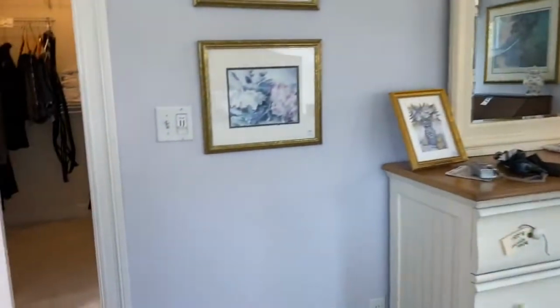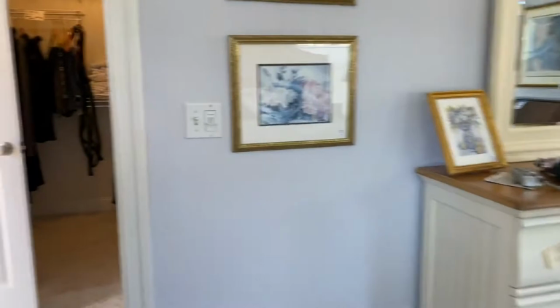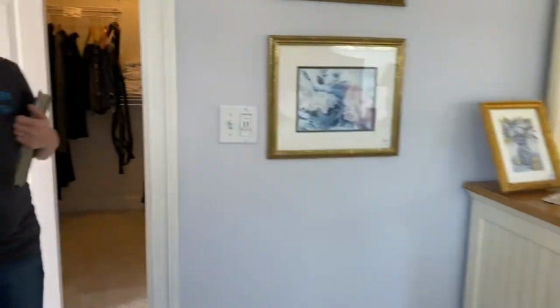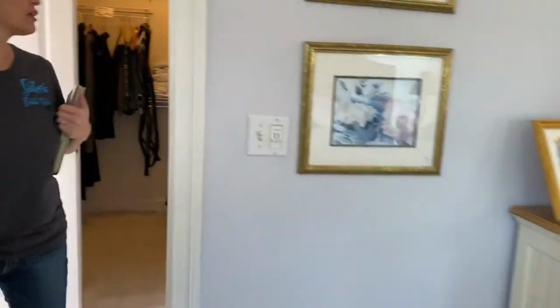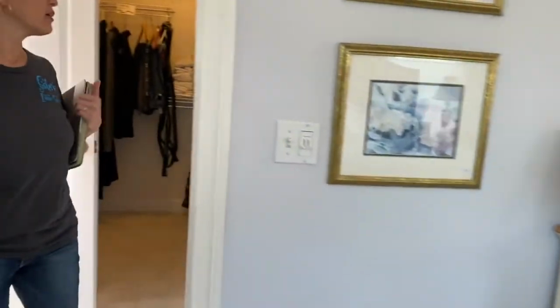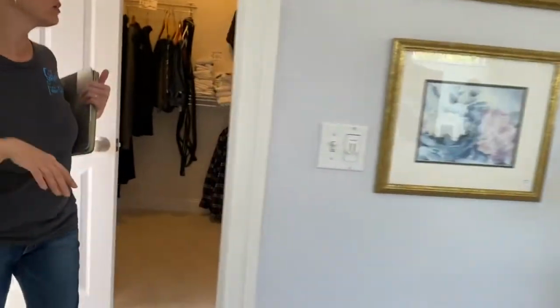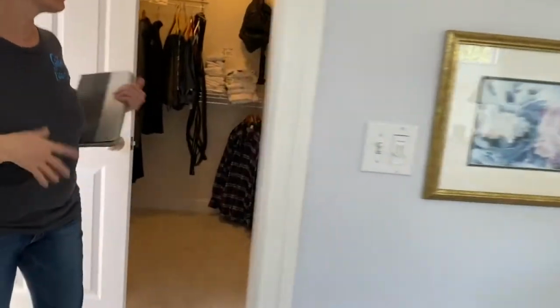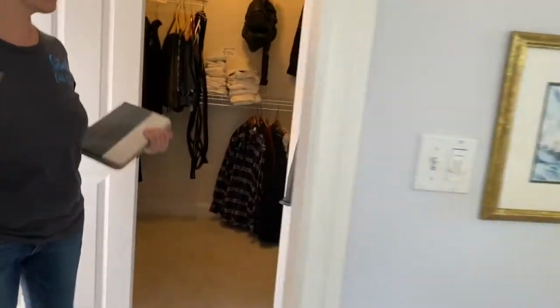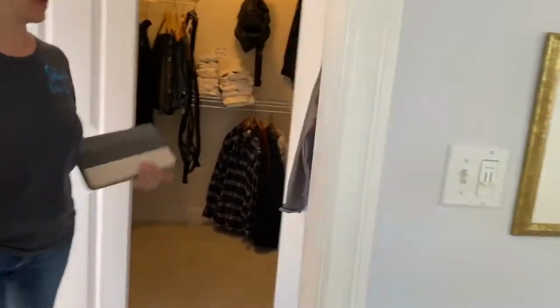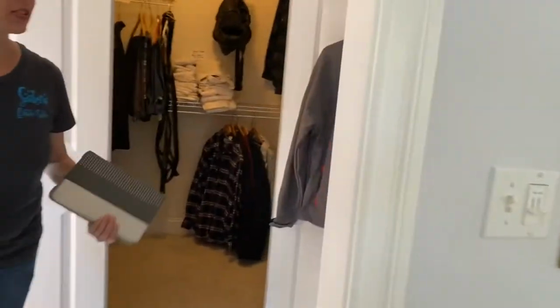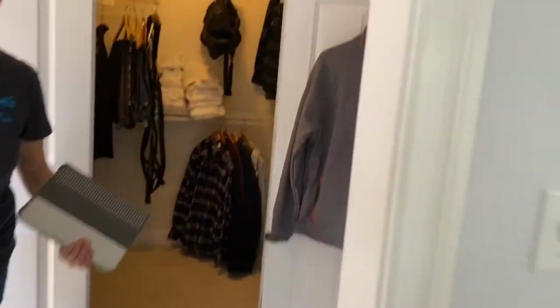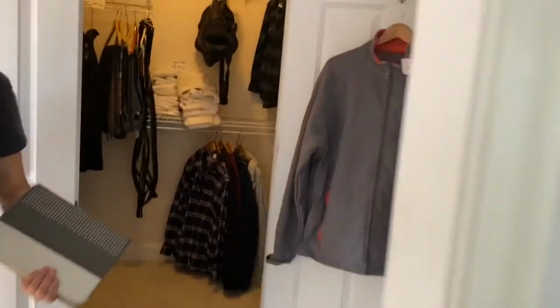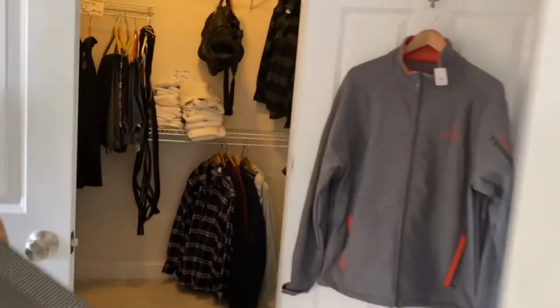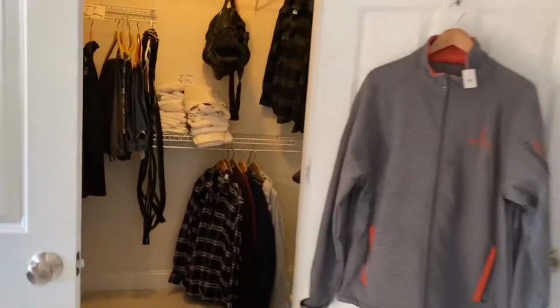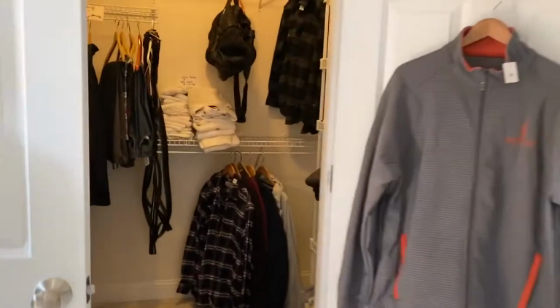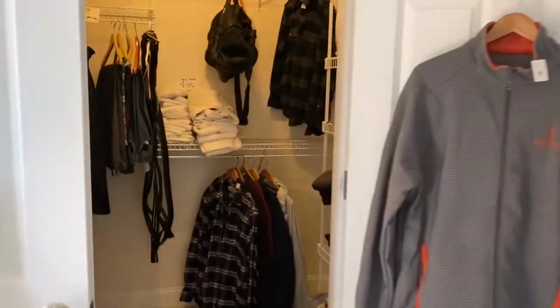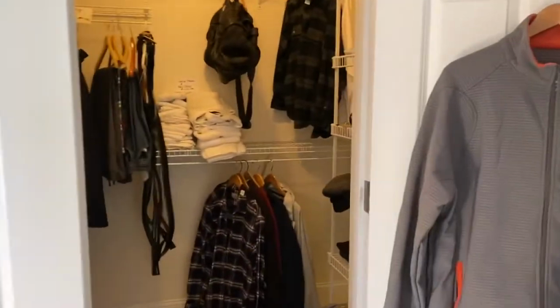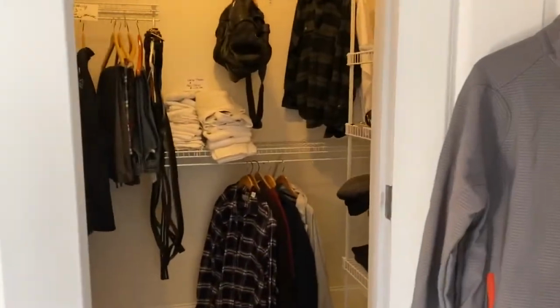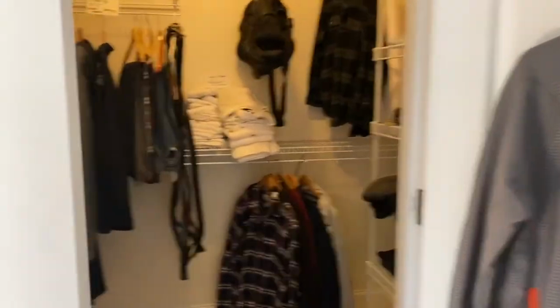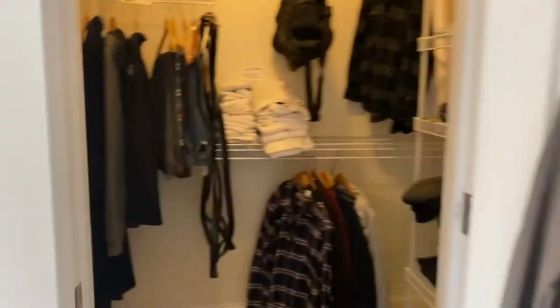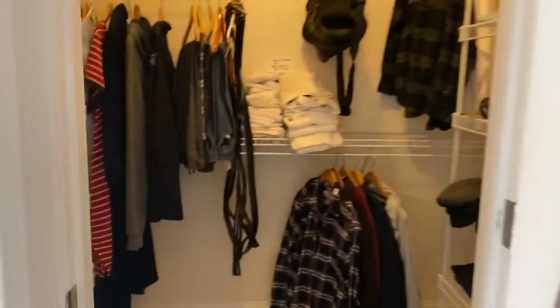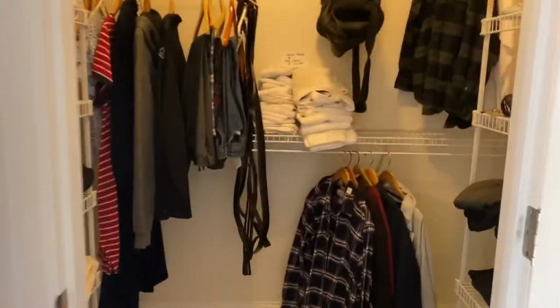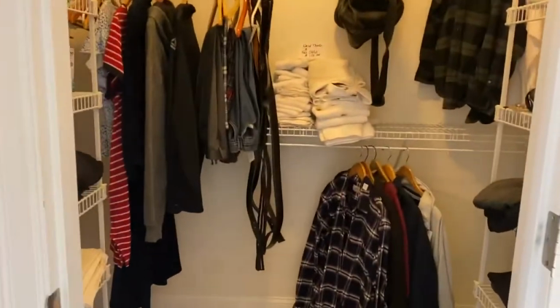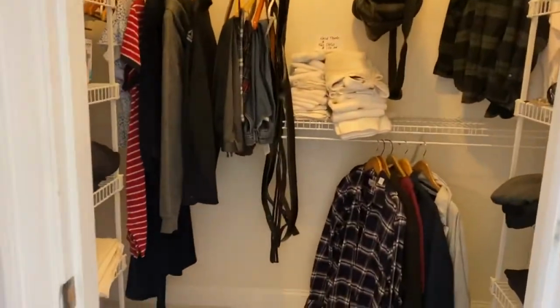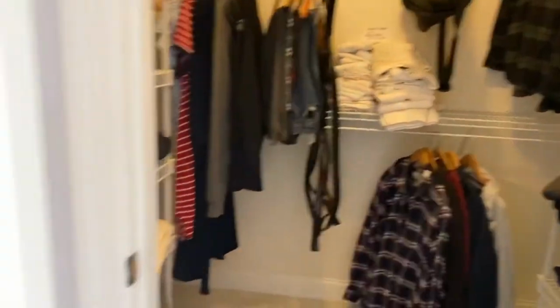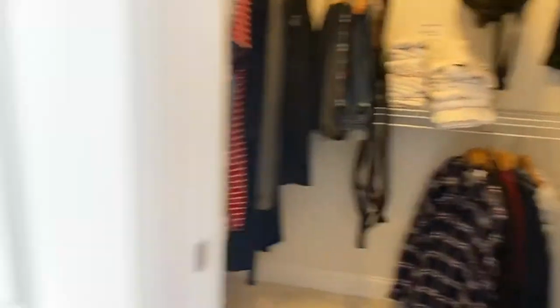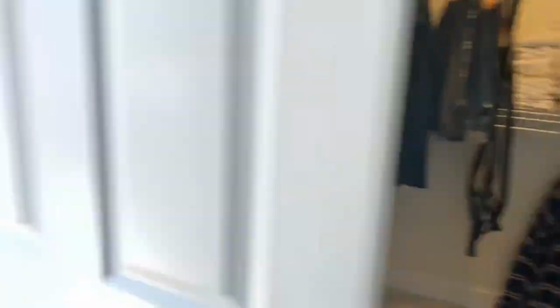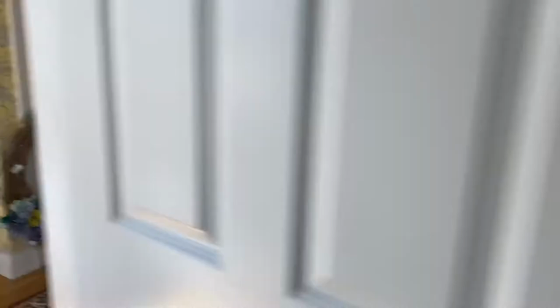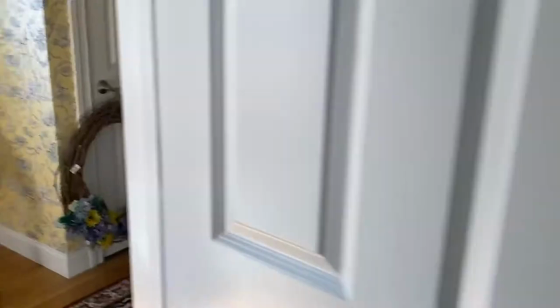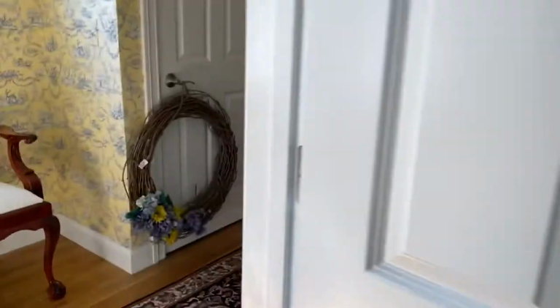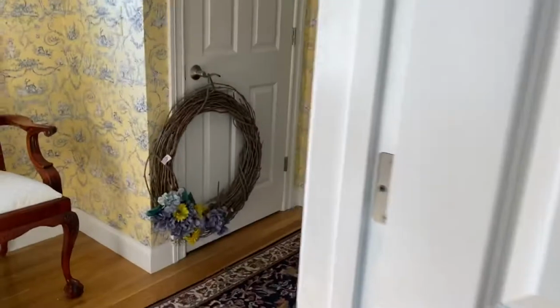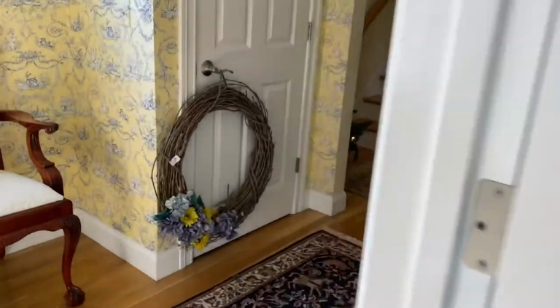Beautiful dresser. And we have men's clothing, all extra large. Women's clothing too, XL.